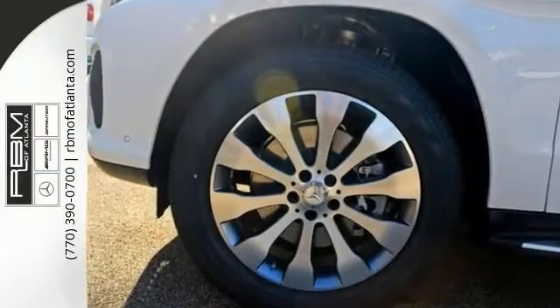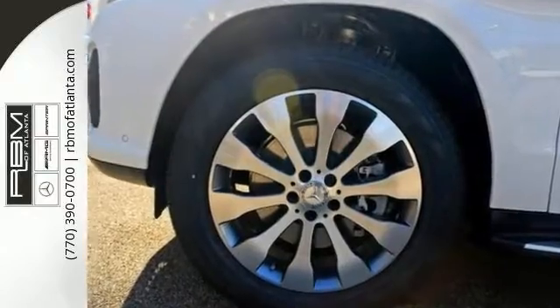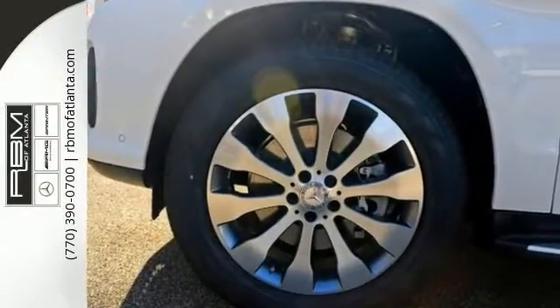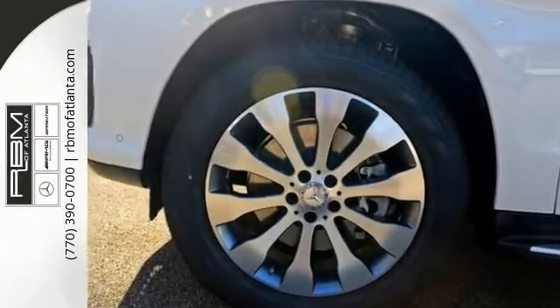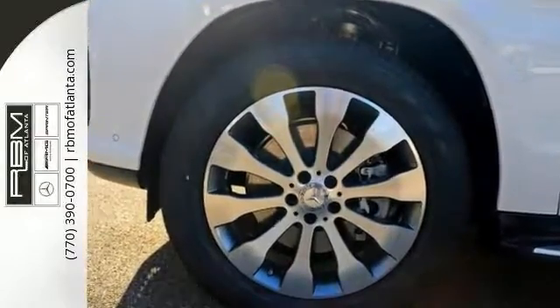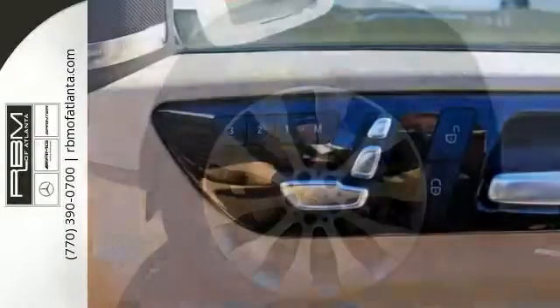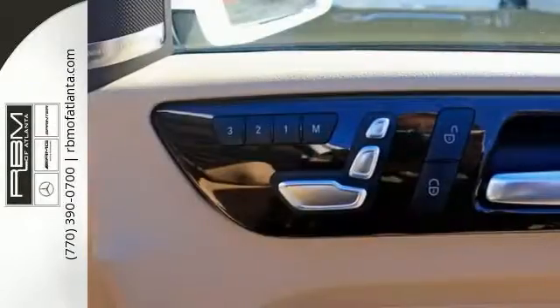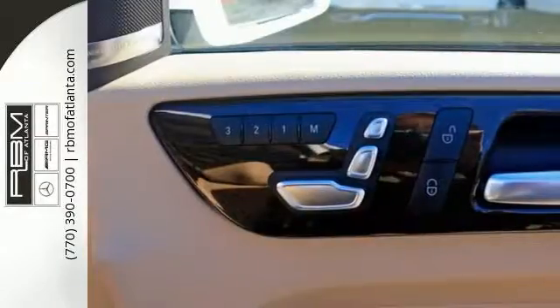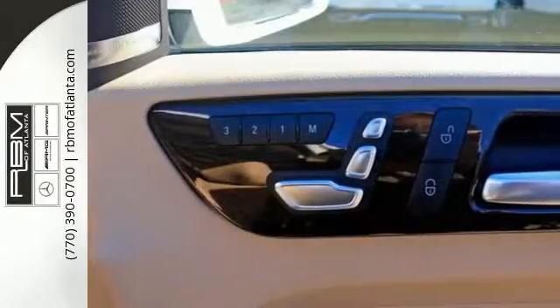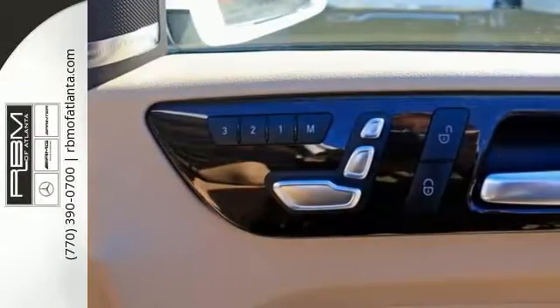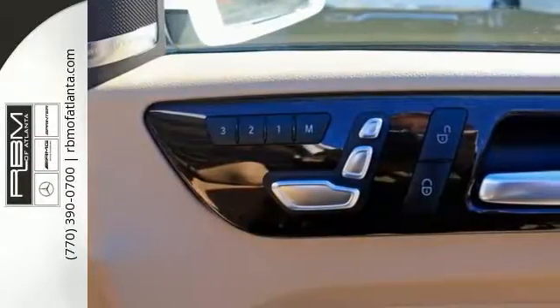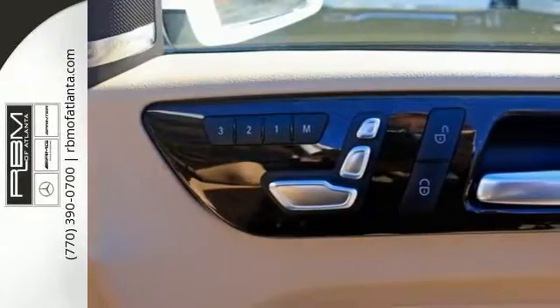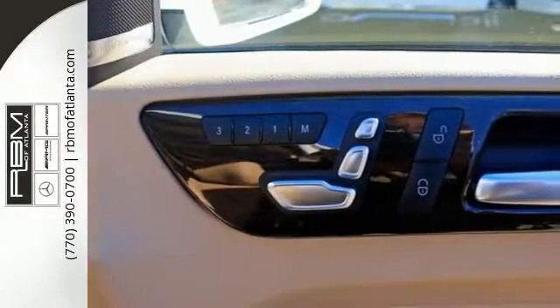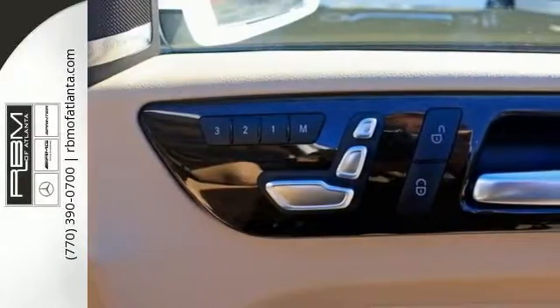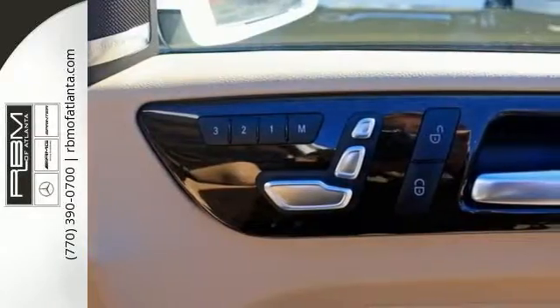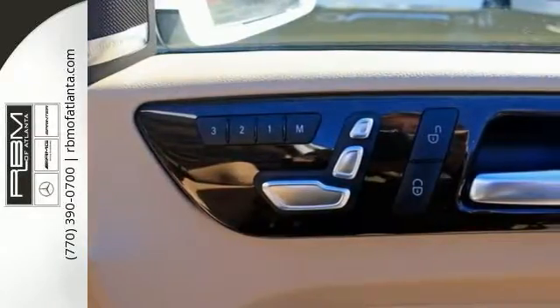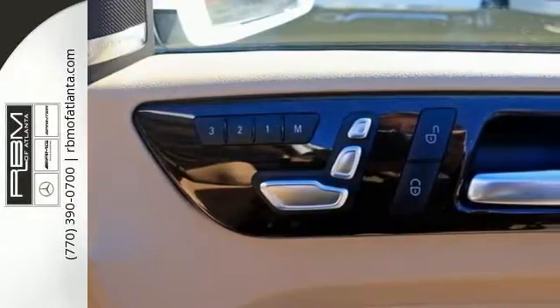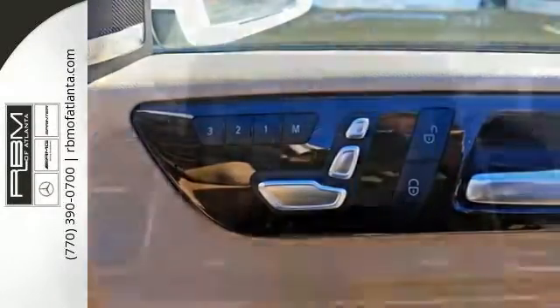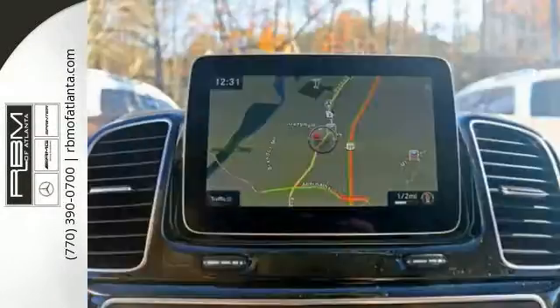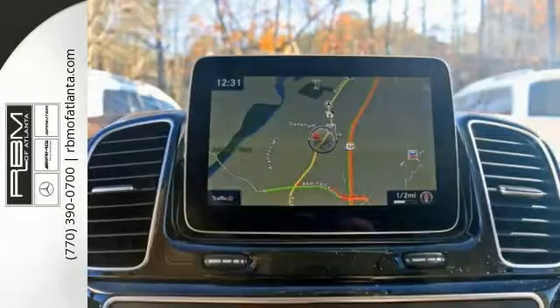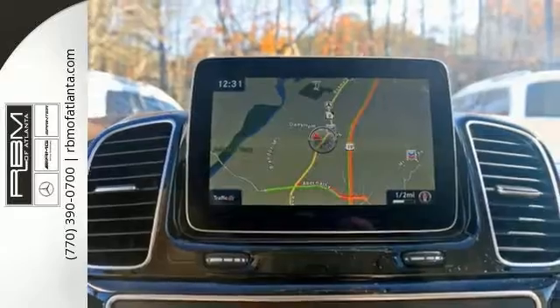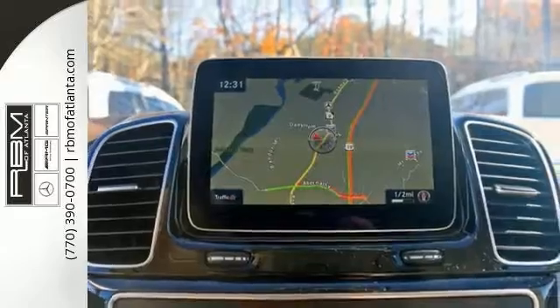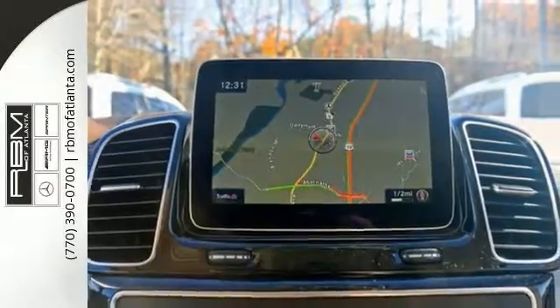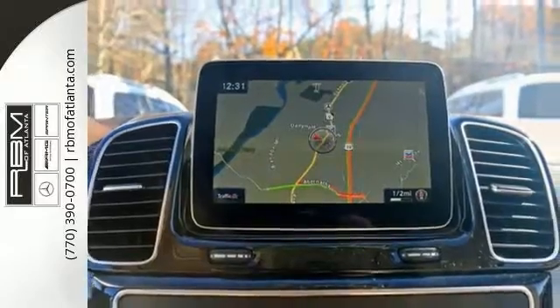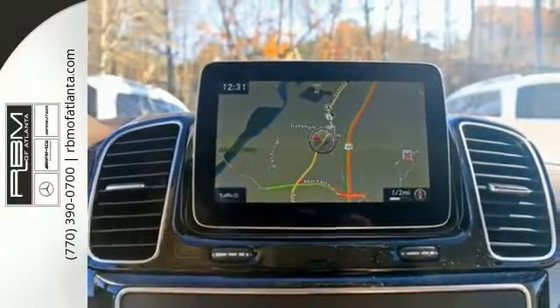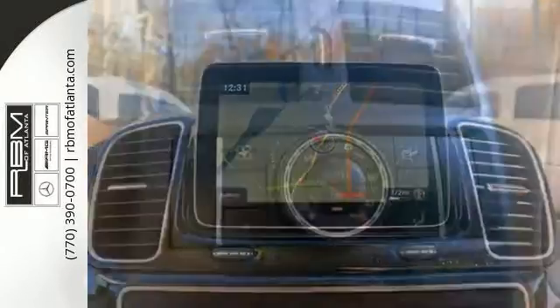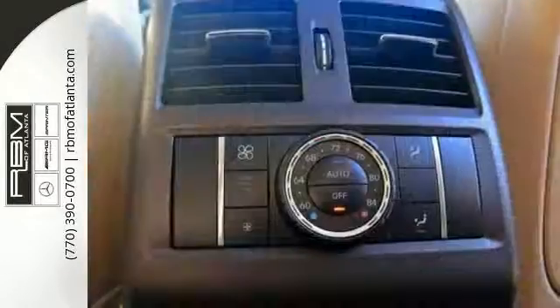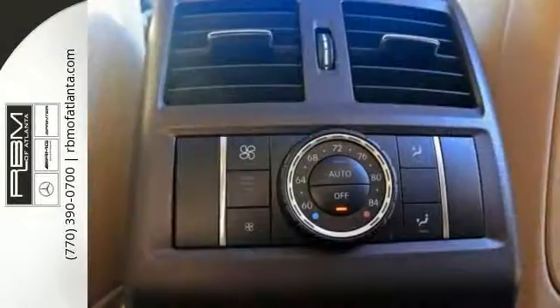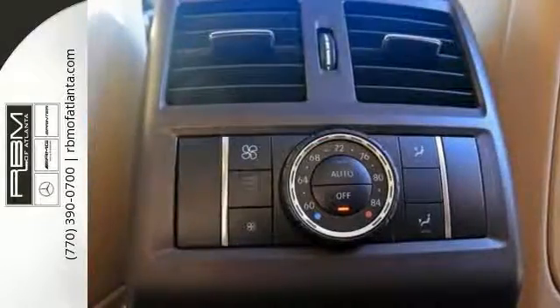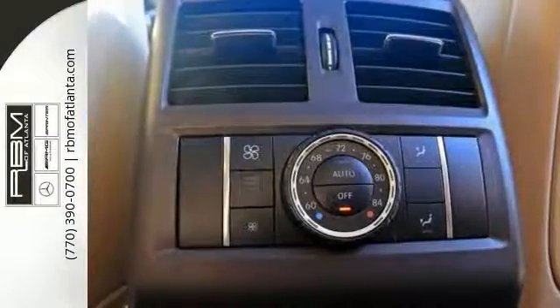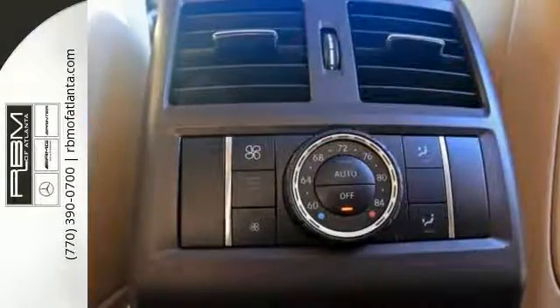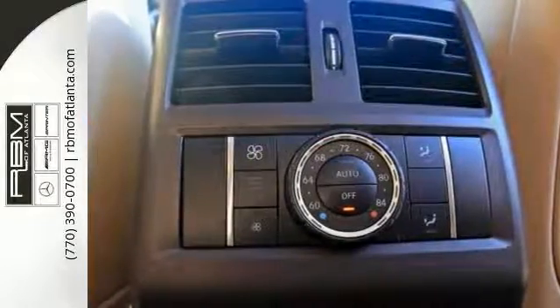Features include all-wheel drive, command navigation, and heated front seats. This has Bluetooth connection, Harman Kardon sound system, heated steering wheel, and panorama sunroof.